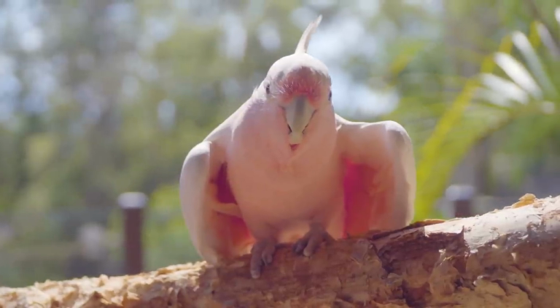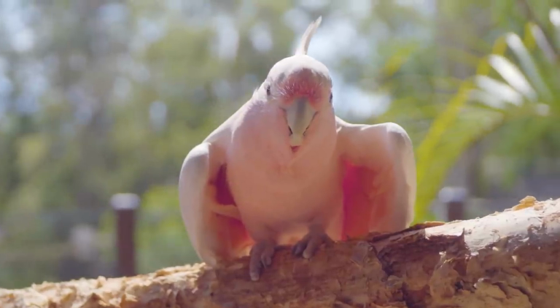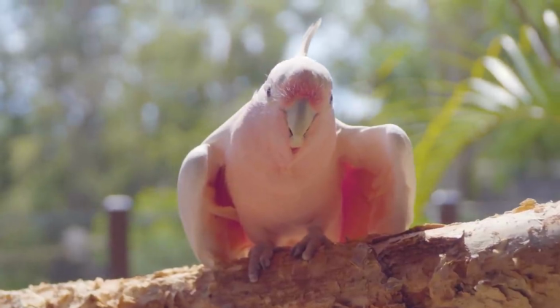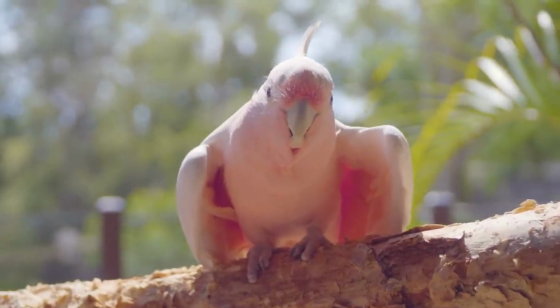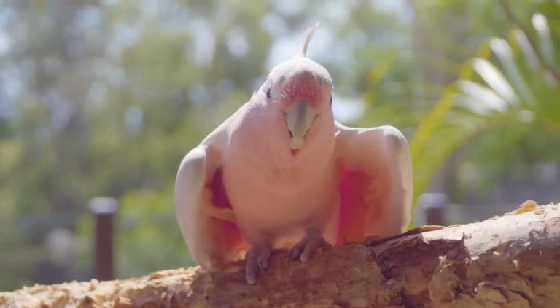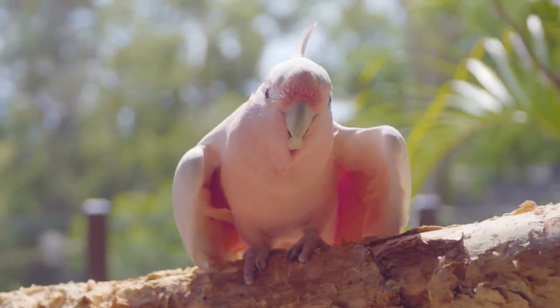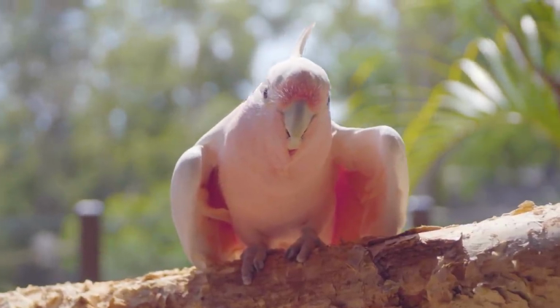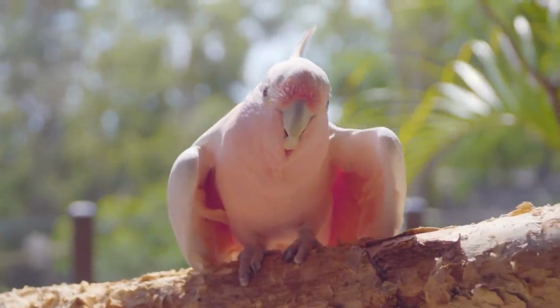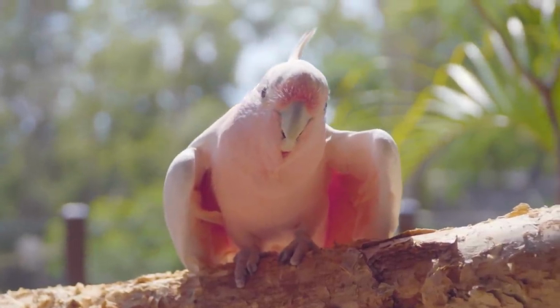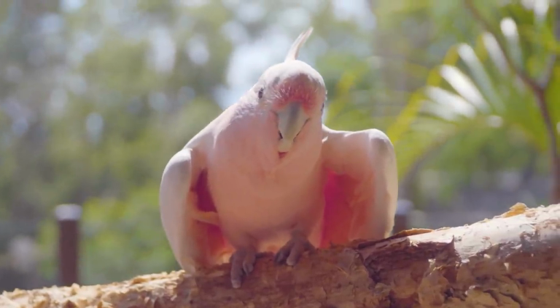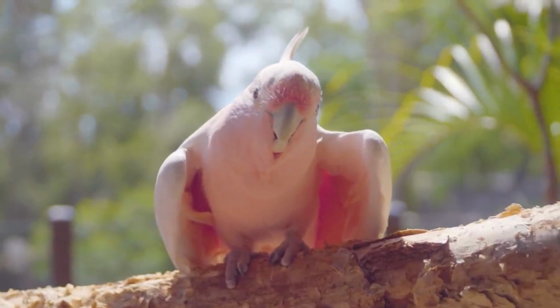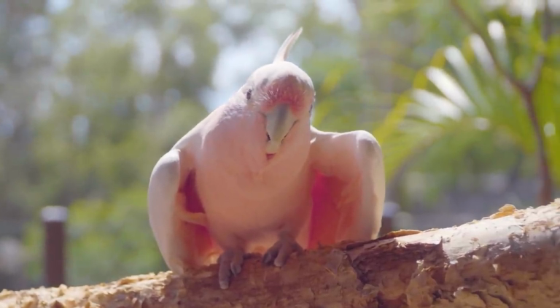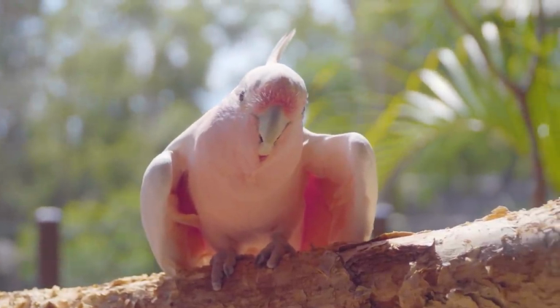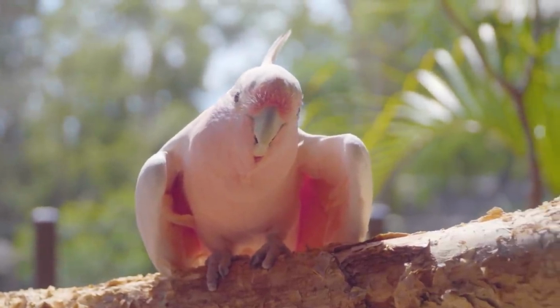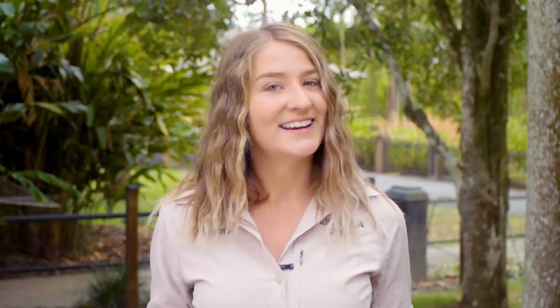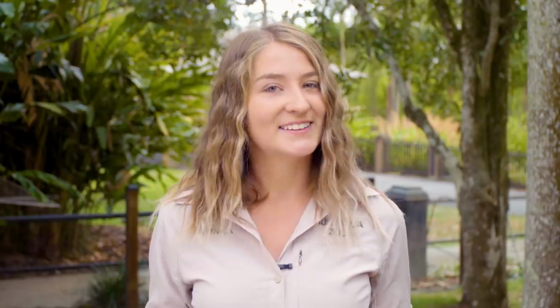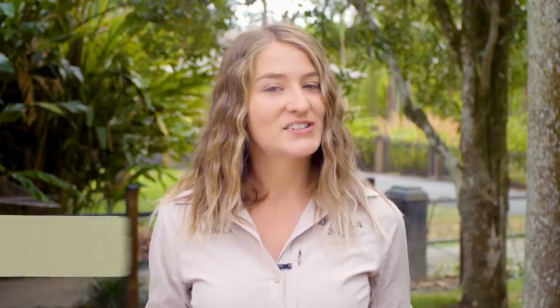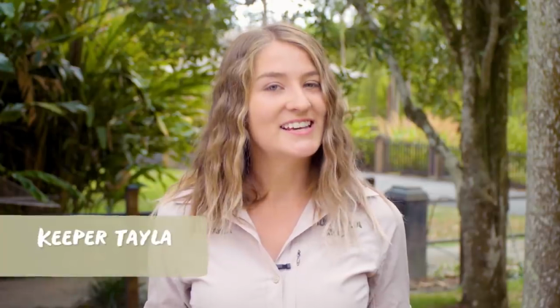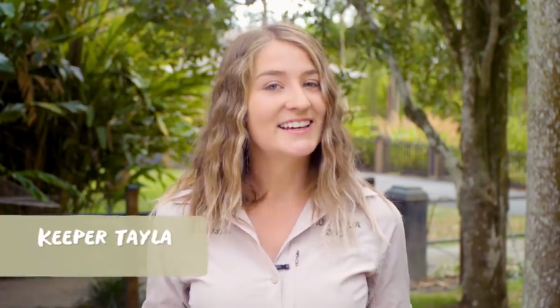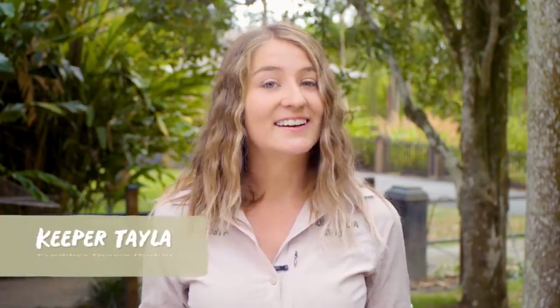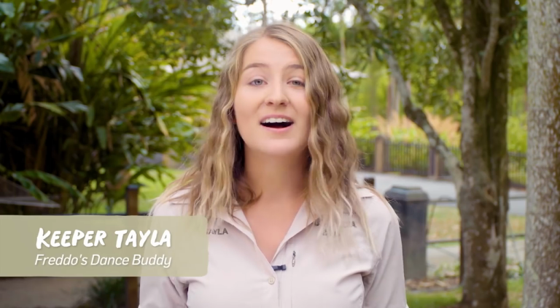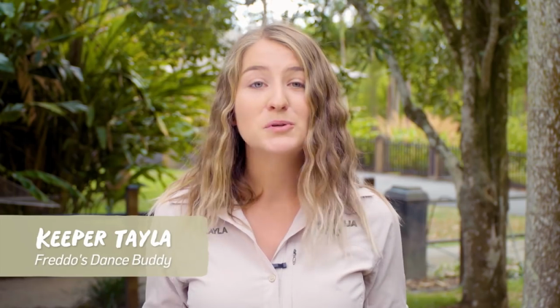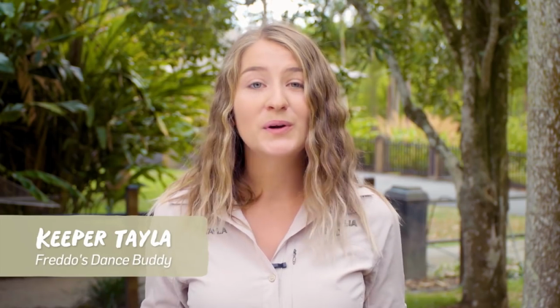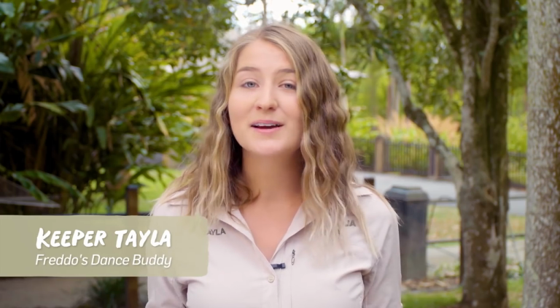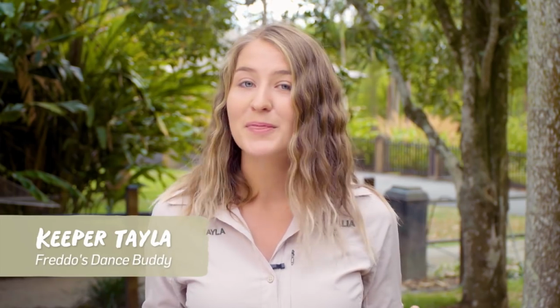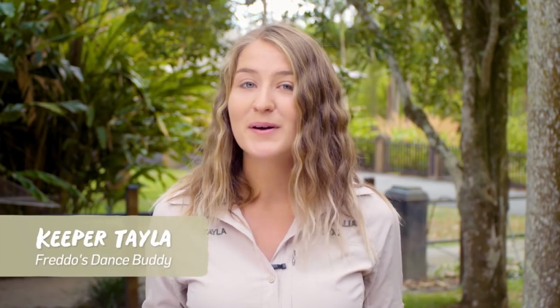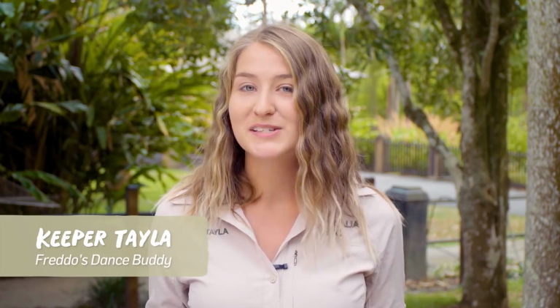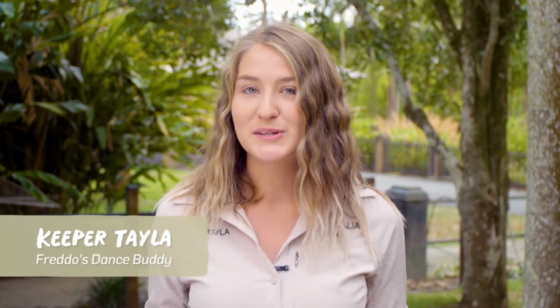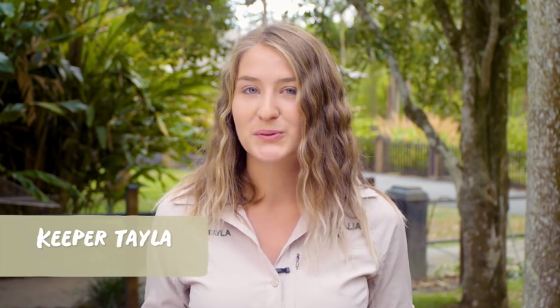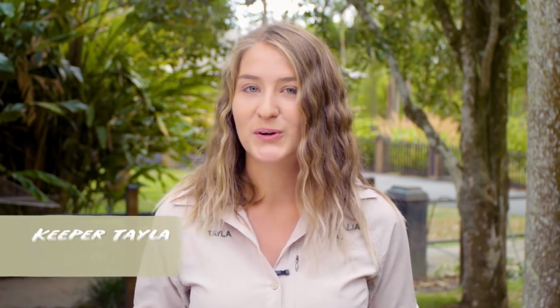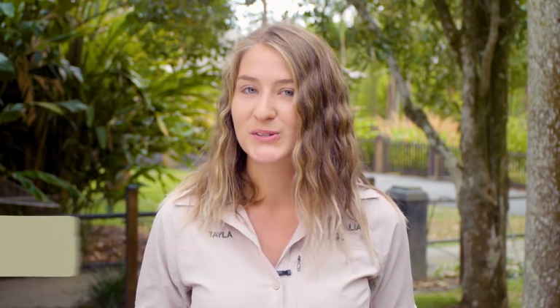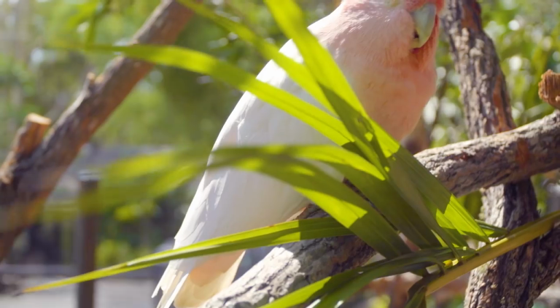They are pink, white, incredibly cute and a little cheeky. I'm talking about the Major Mitchell Cockatoo.